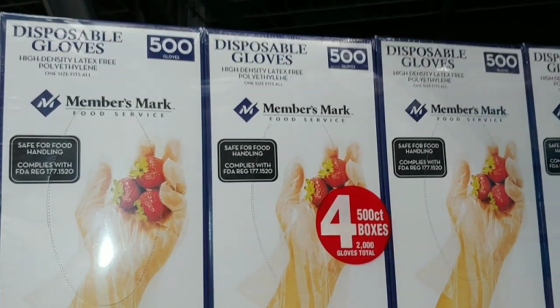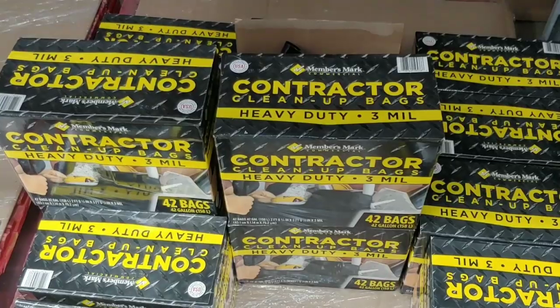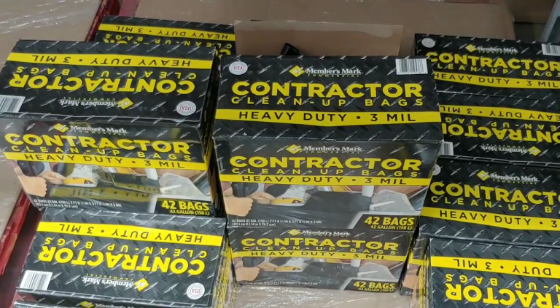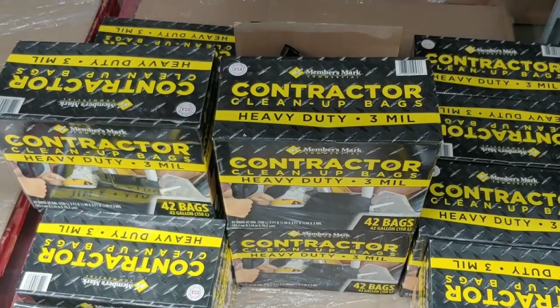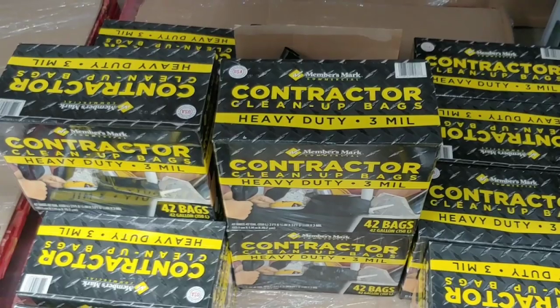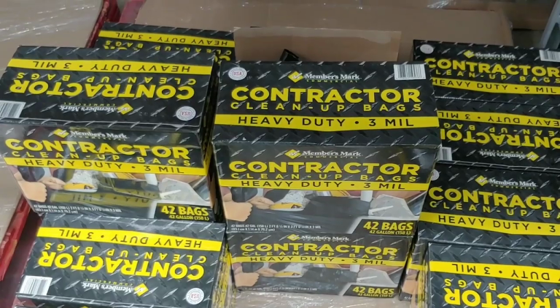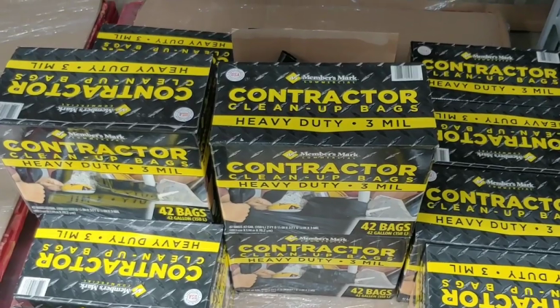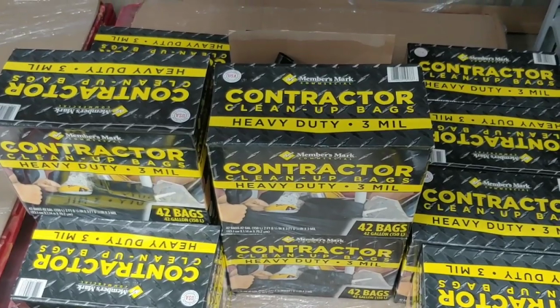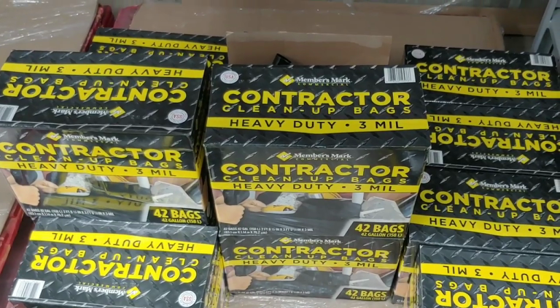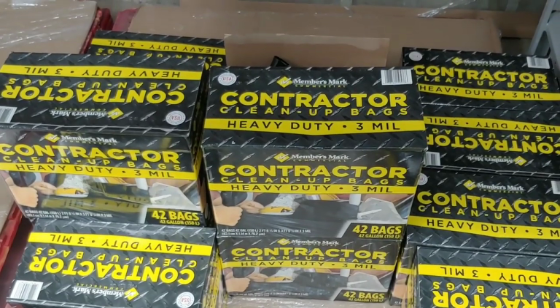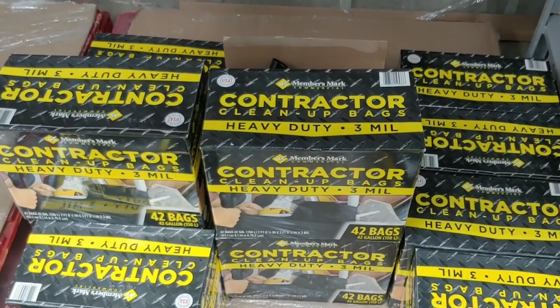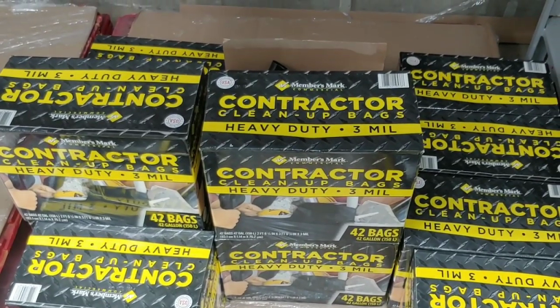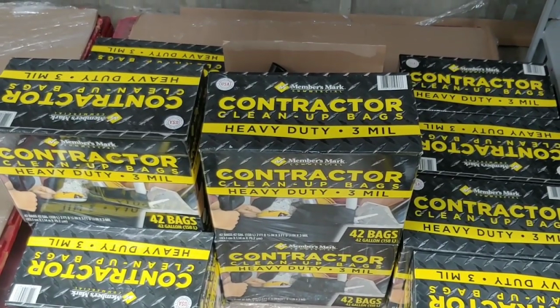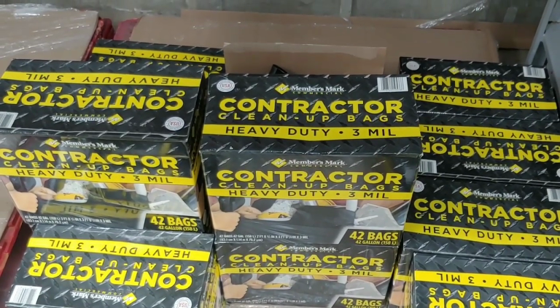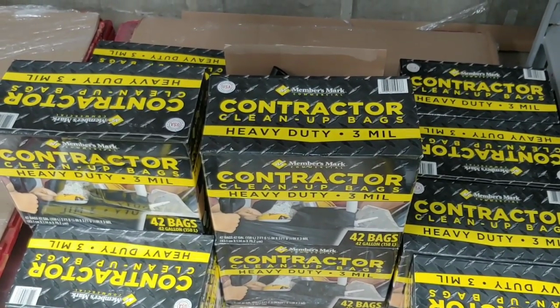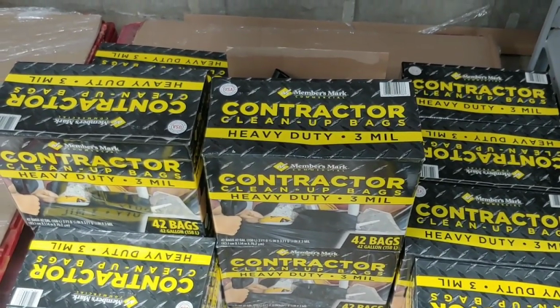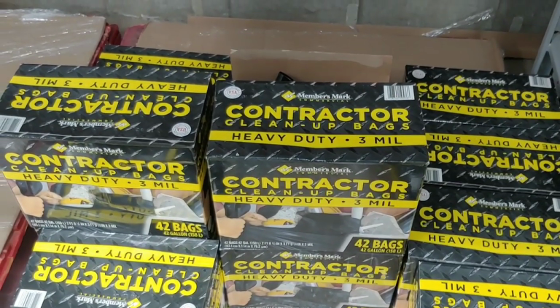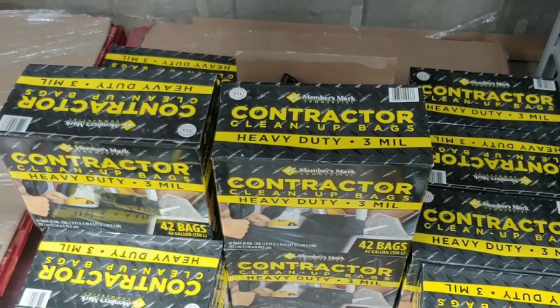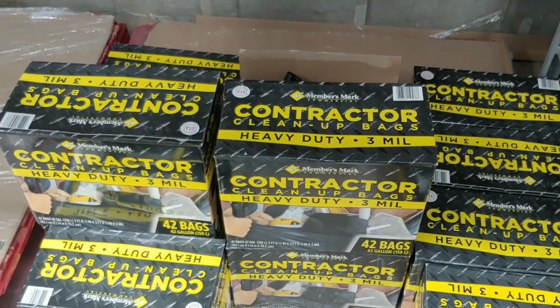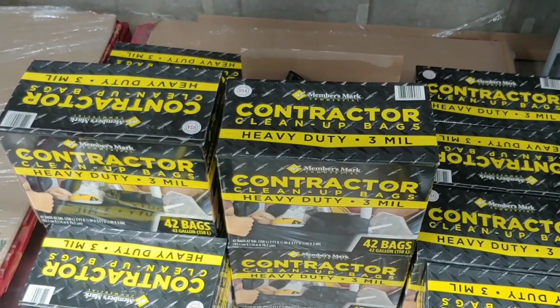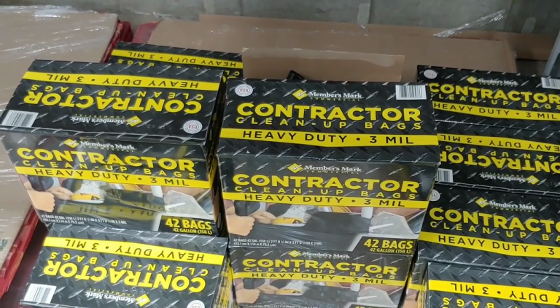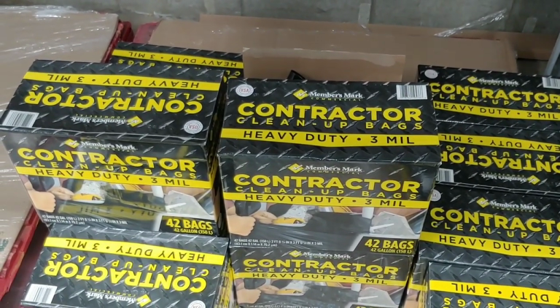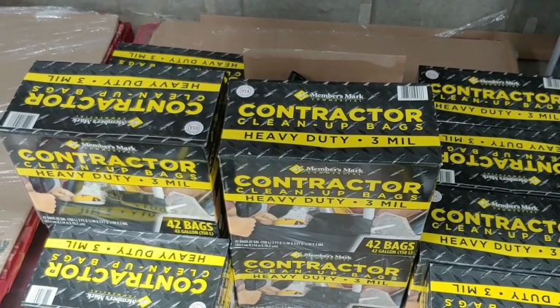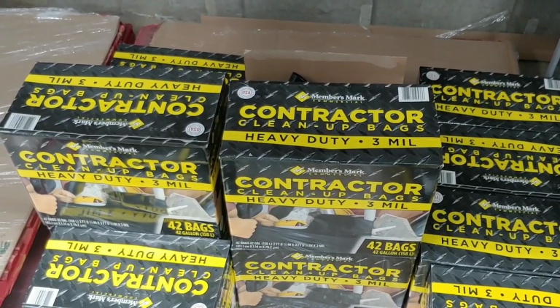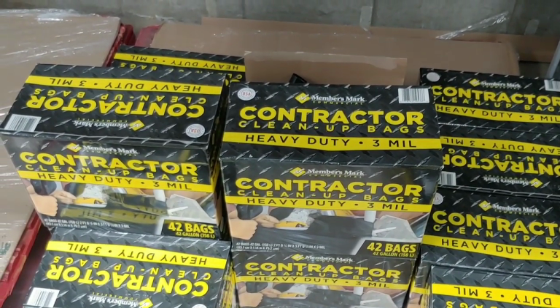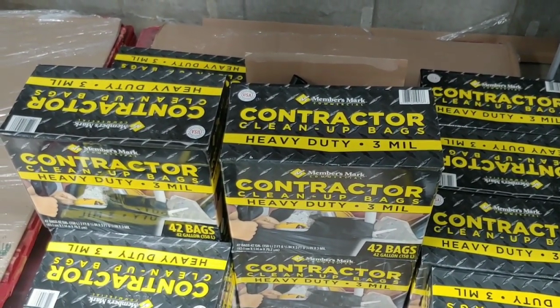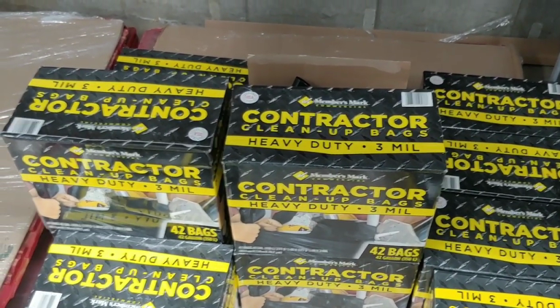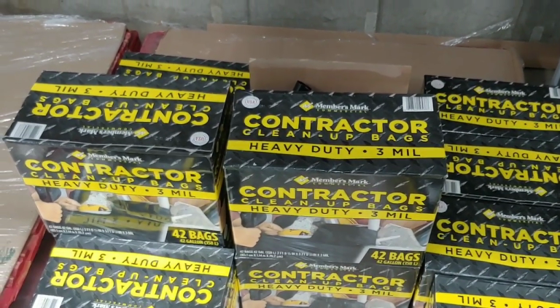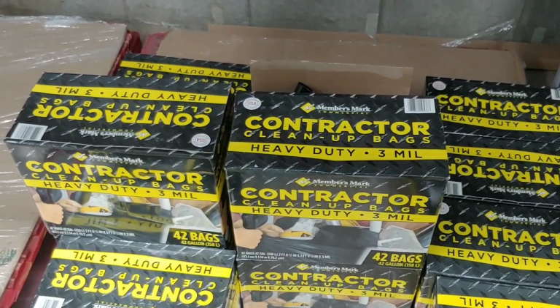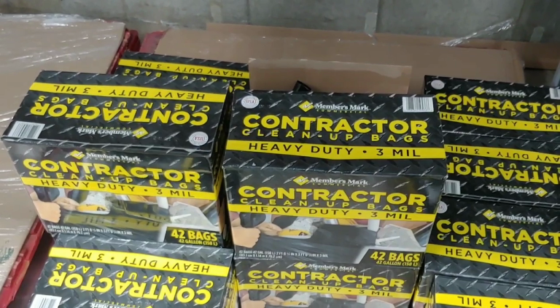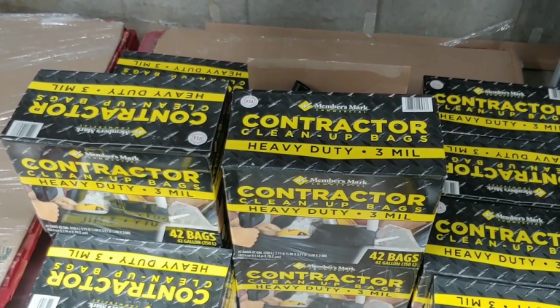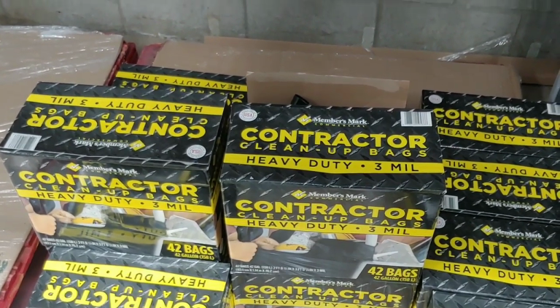Something you always need to keep on hand: contractor trash bags. They're extremely thick and super durable.